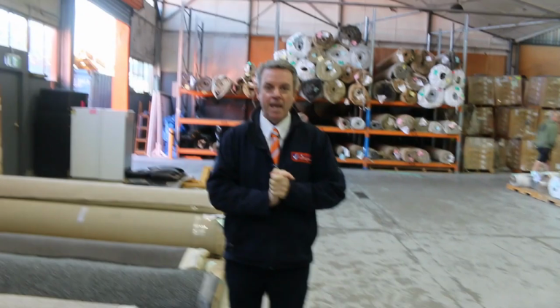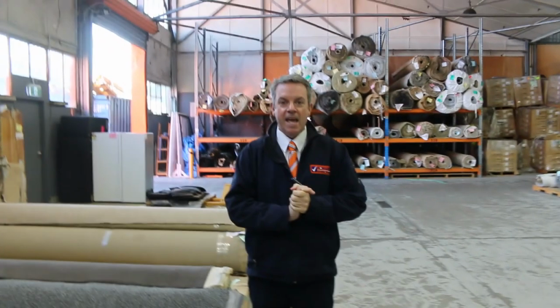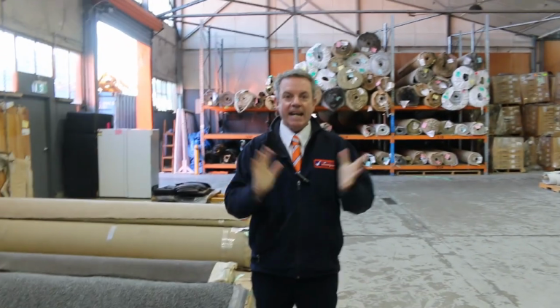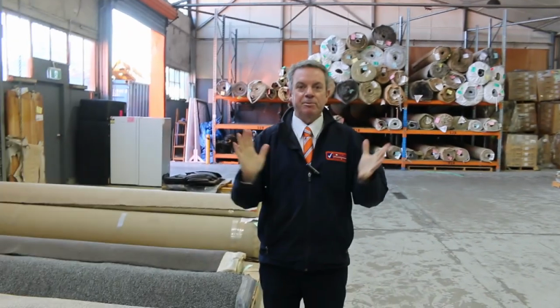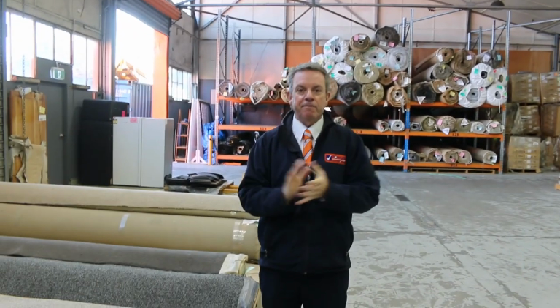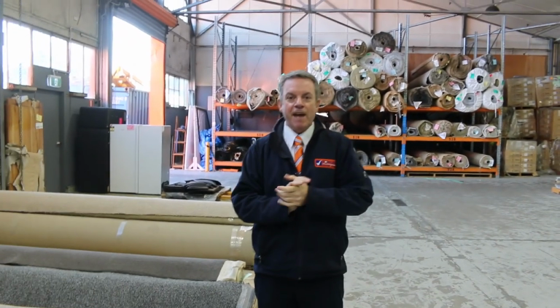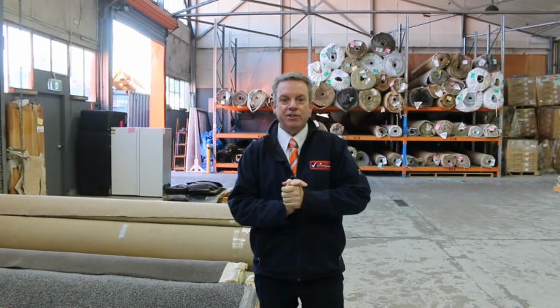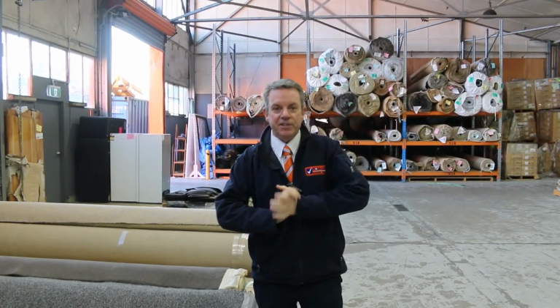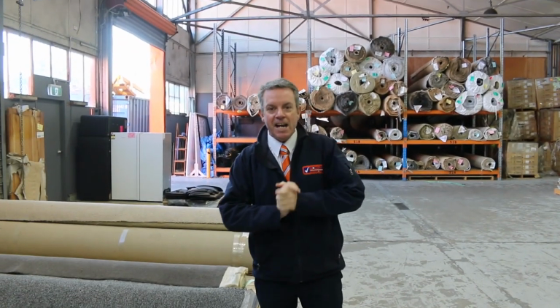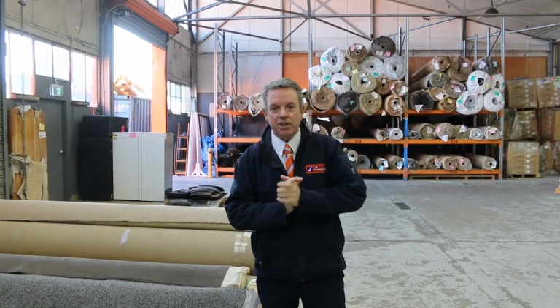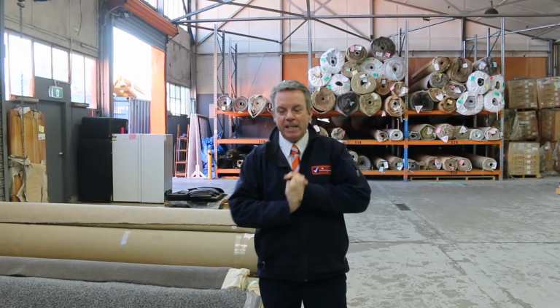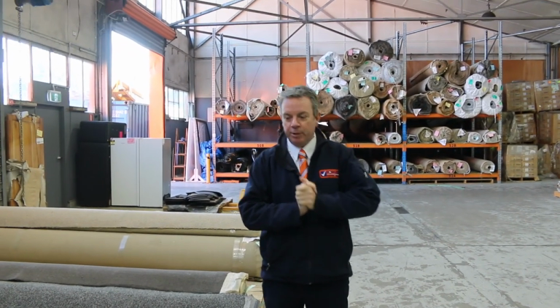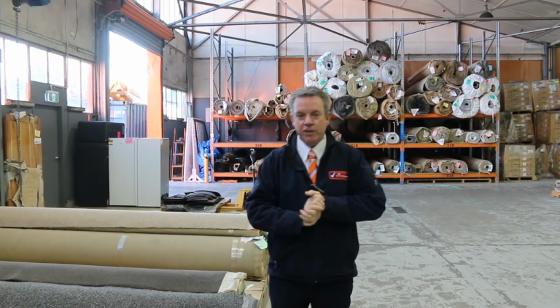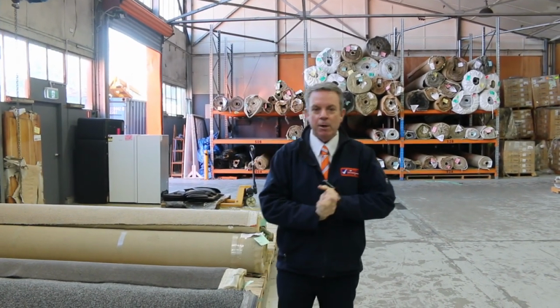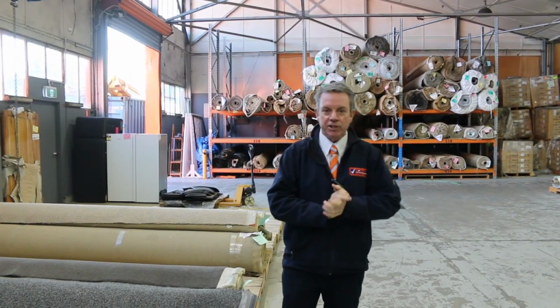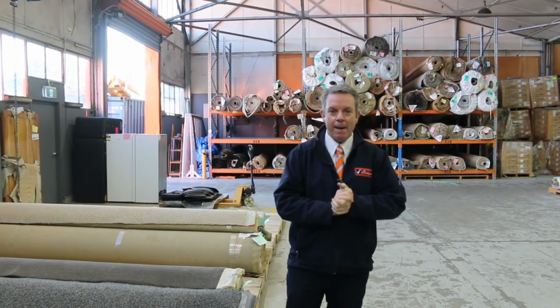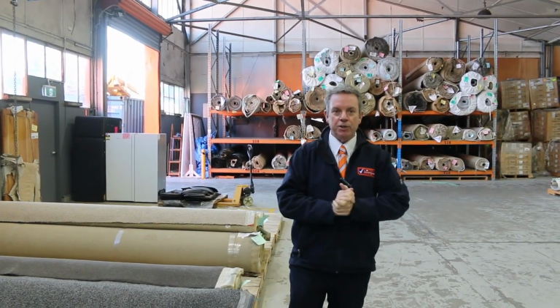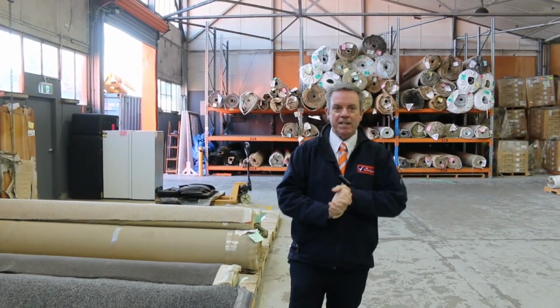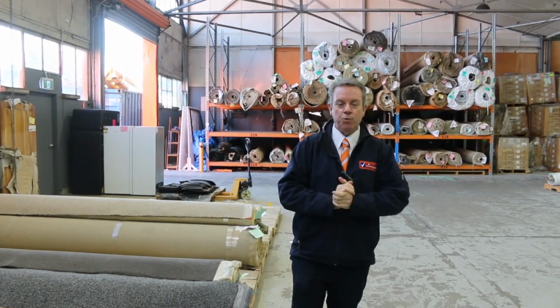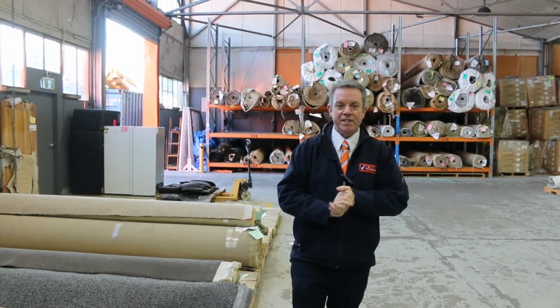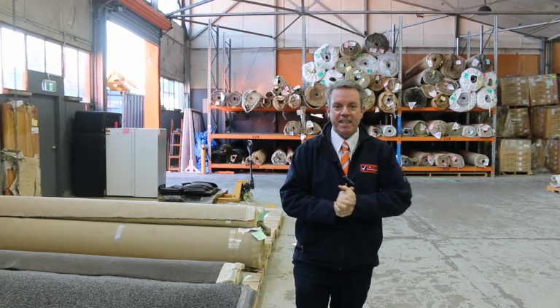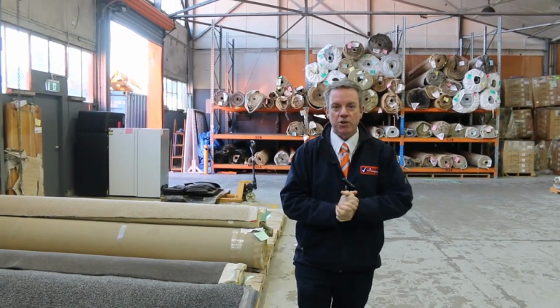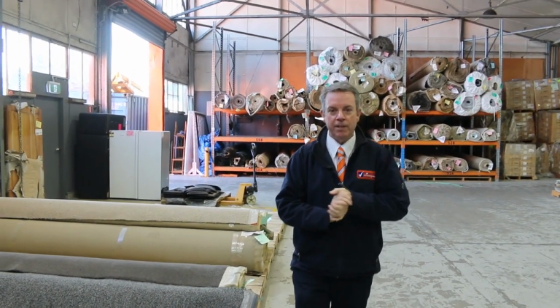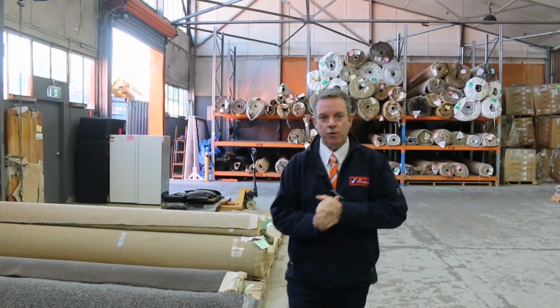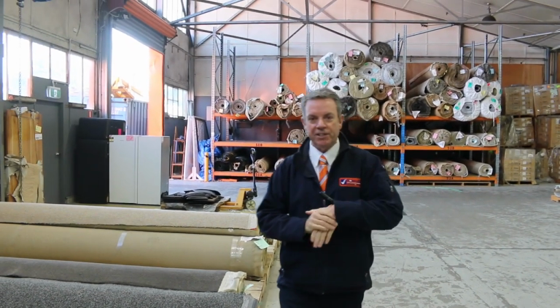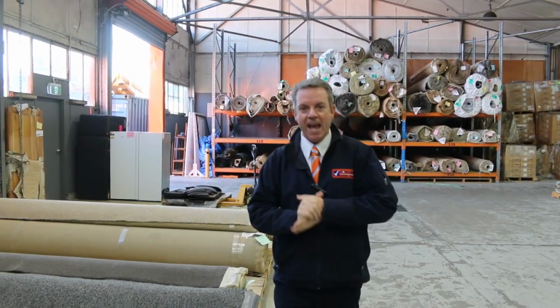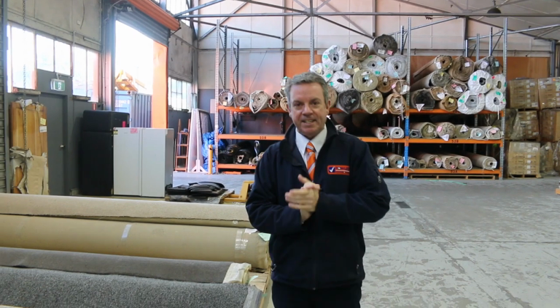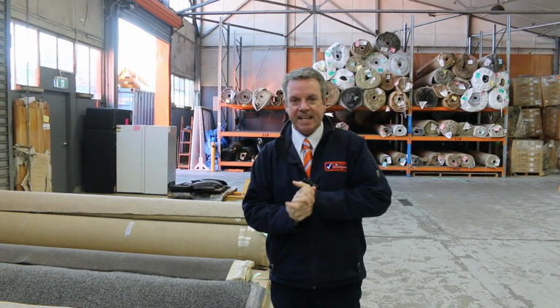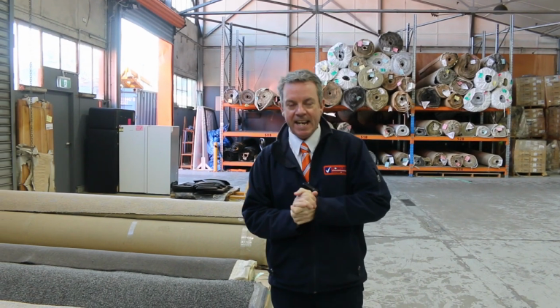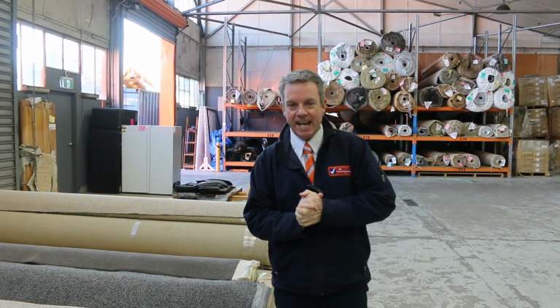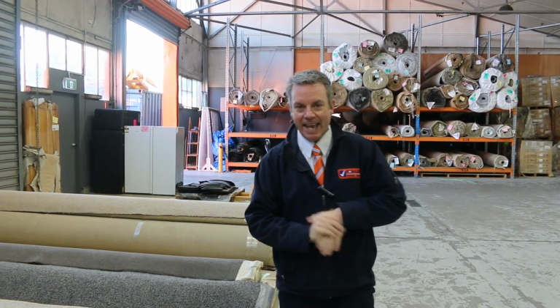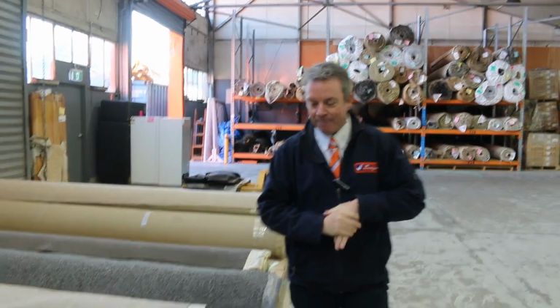G'day, I'm John from Fowles Auction Sales. I'm here to preview tomorrow's carpet auction — that's Wednesday the 9th of August at 10am.